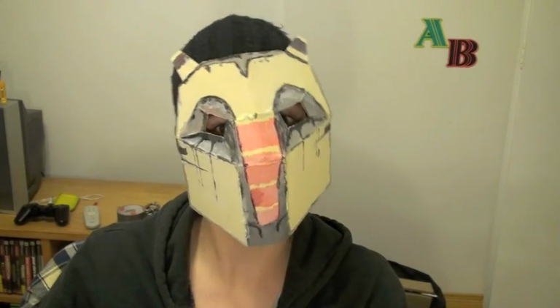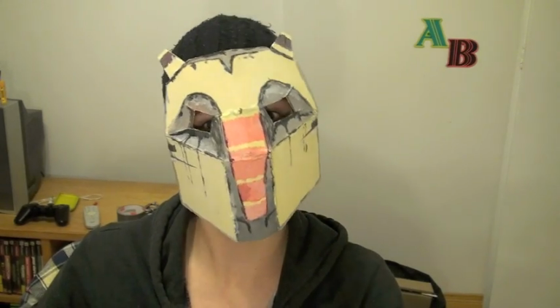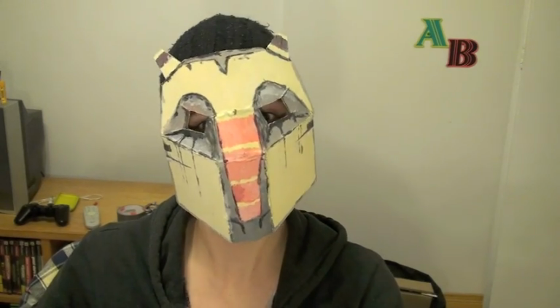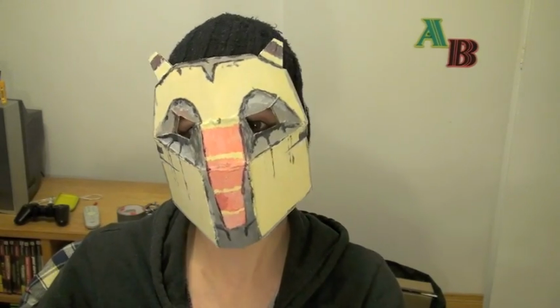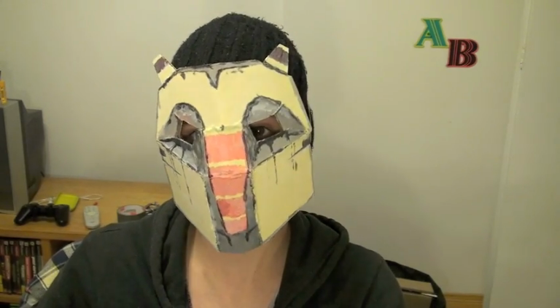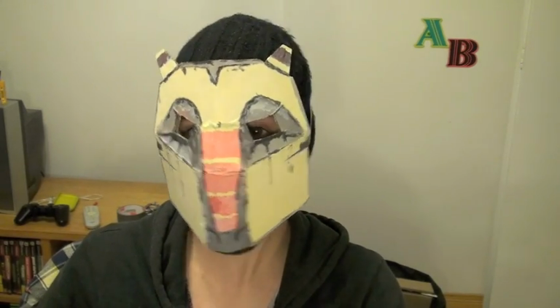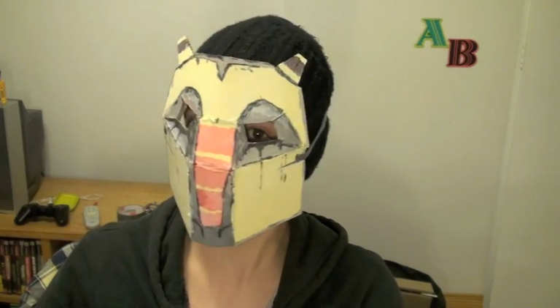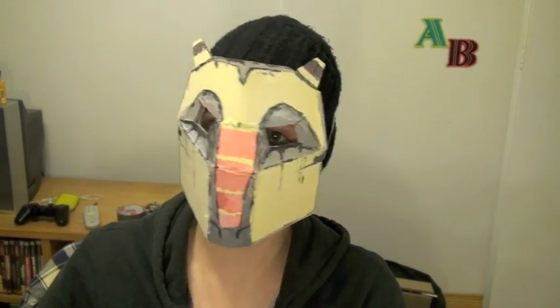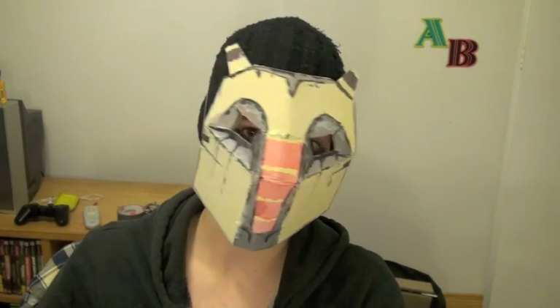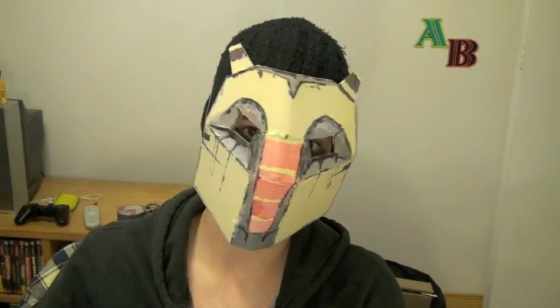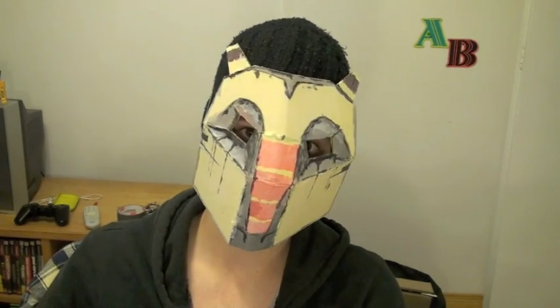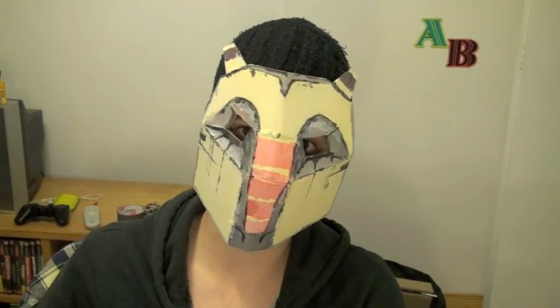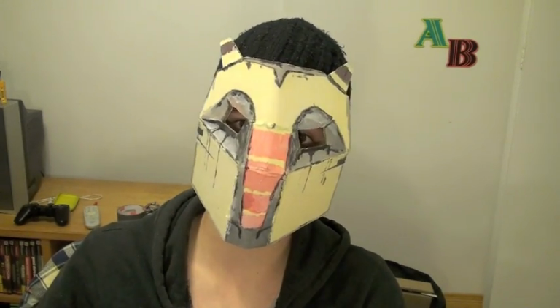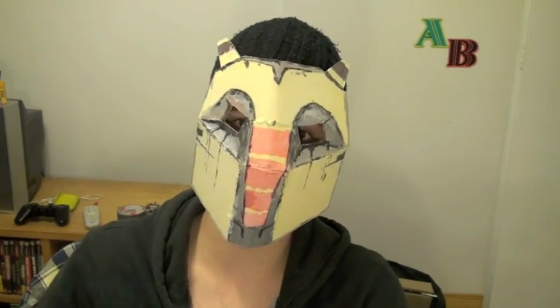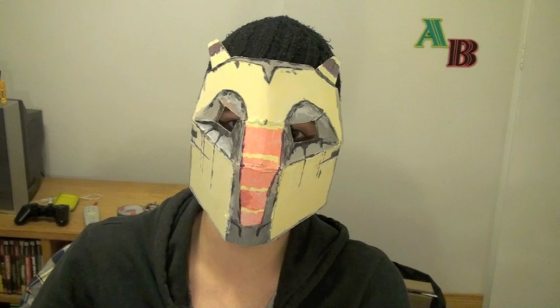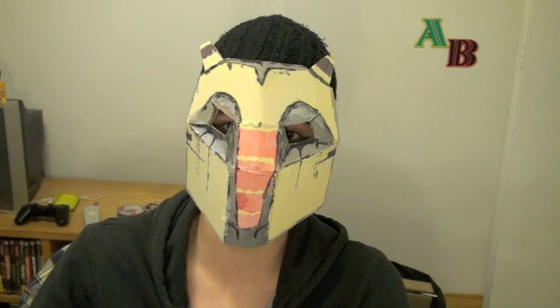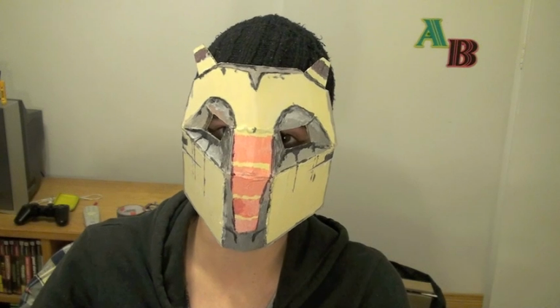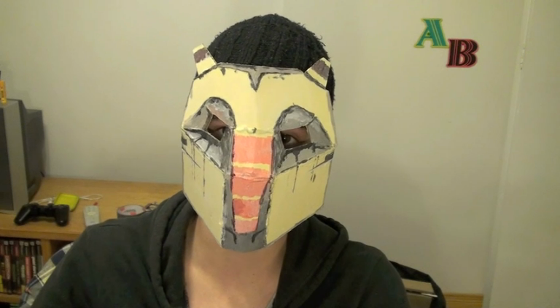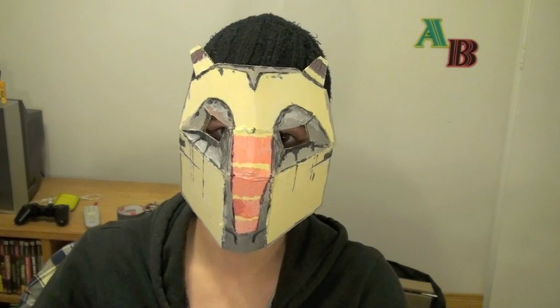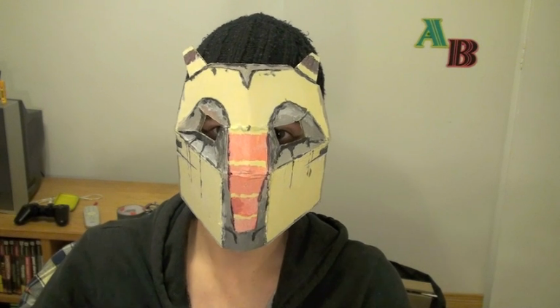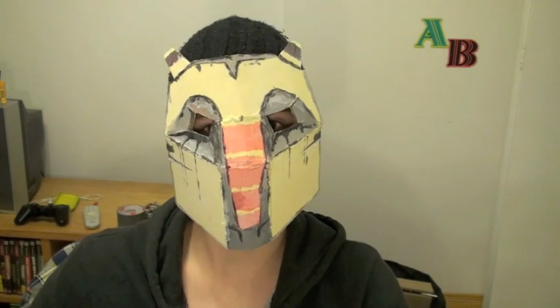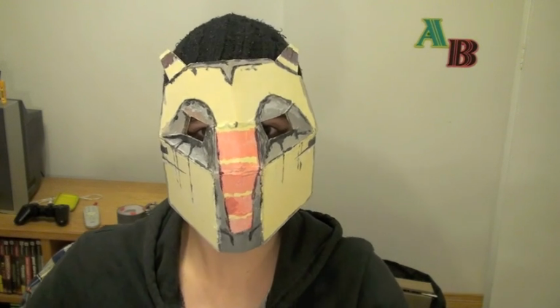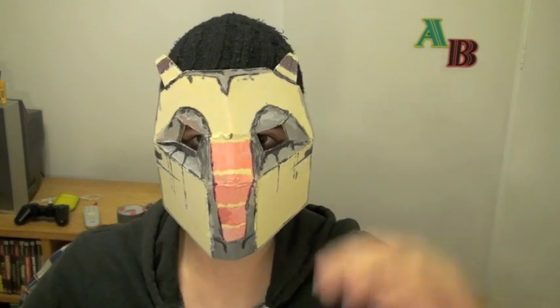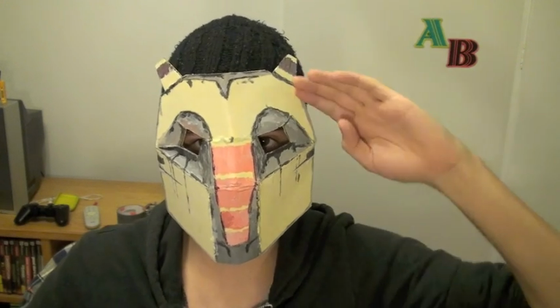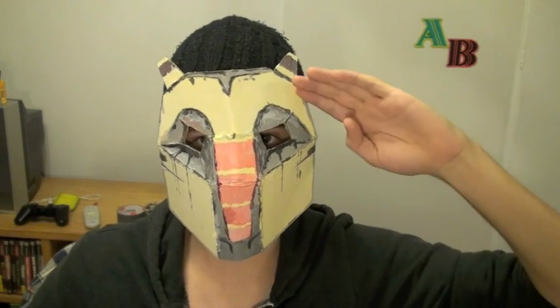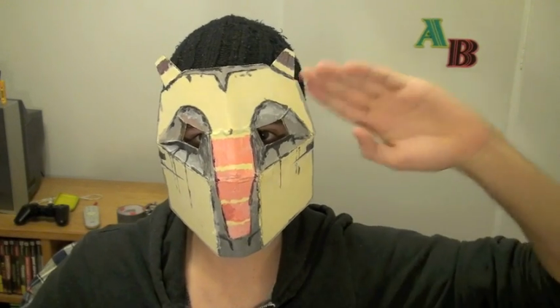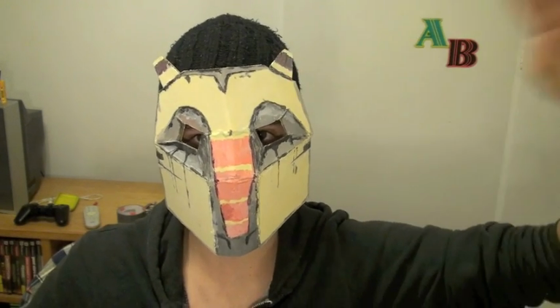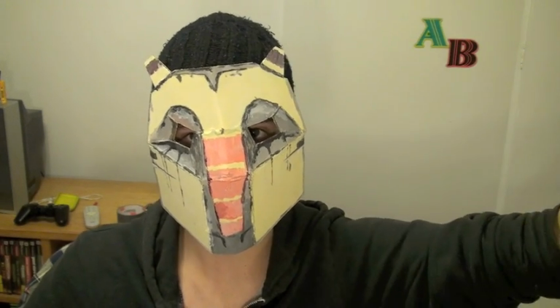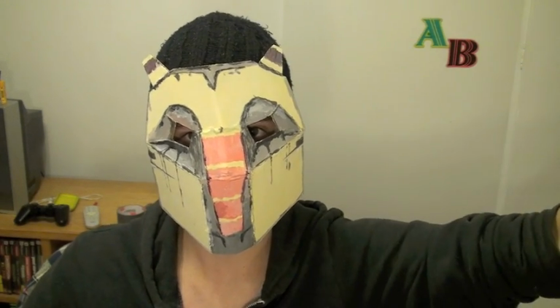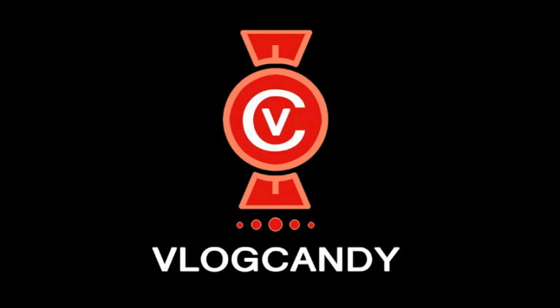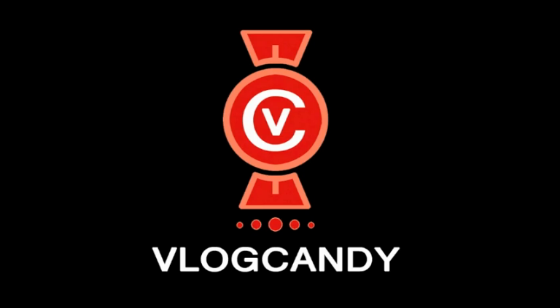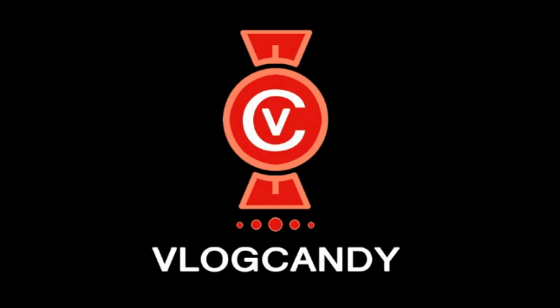In an owl mask. I guess I'll see you guys next week. Bye.